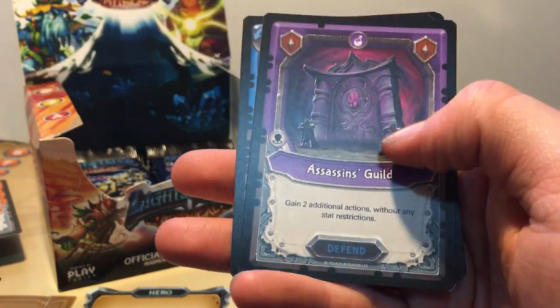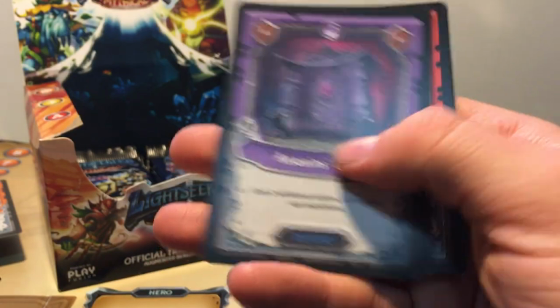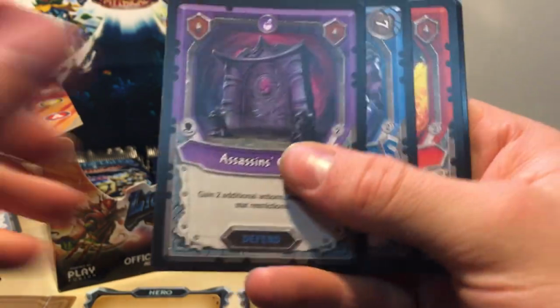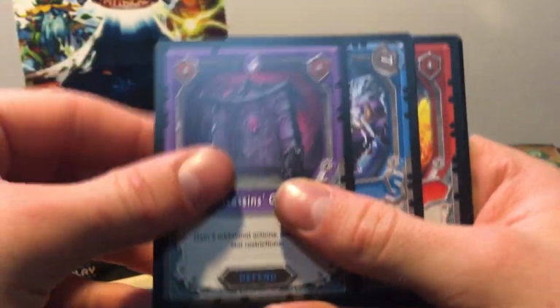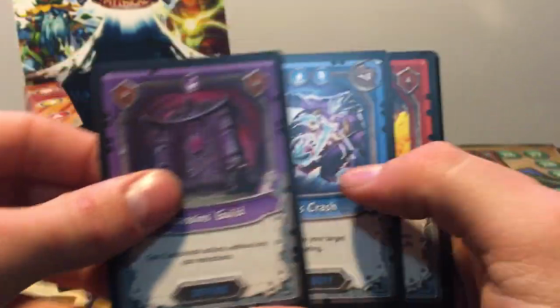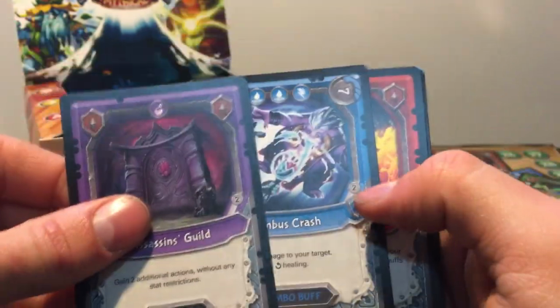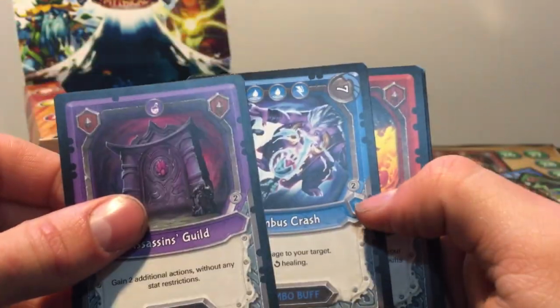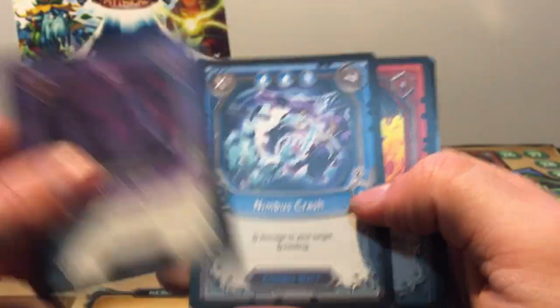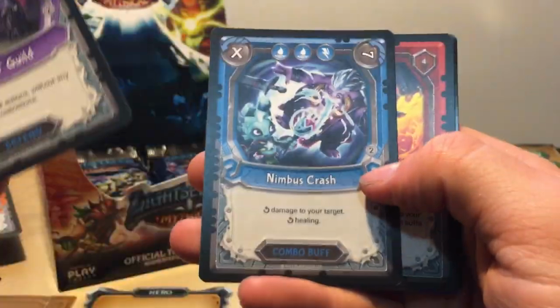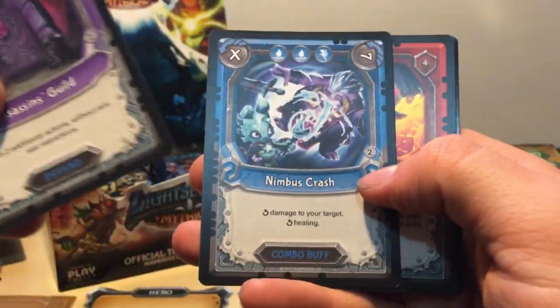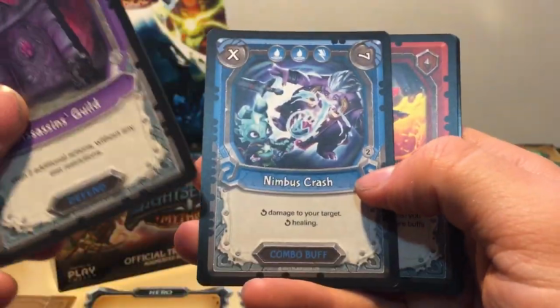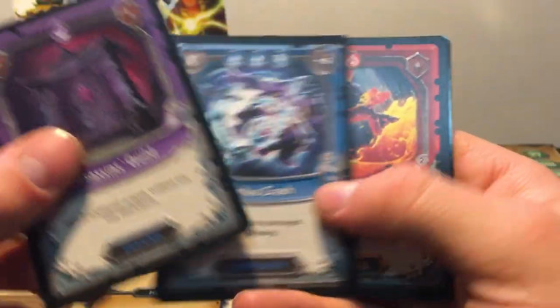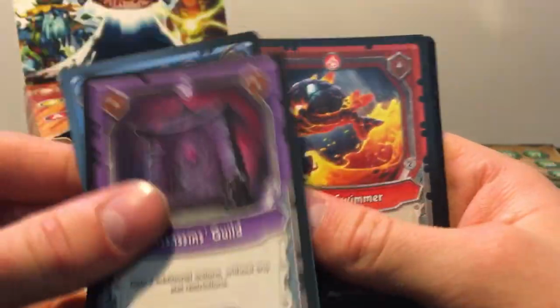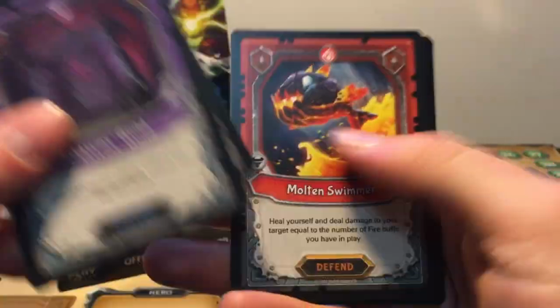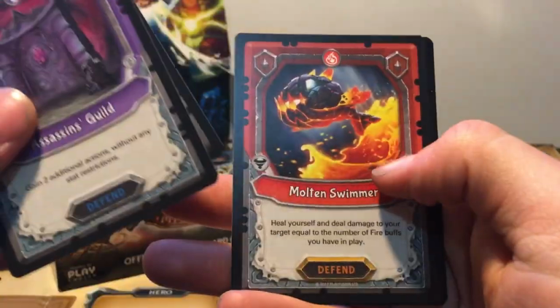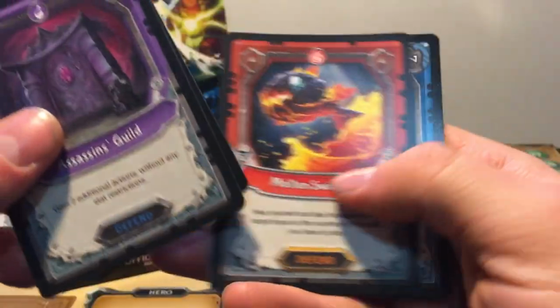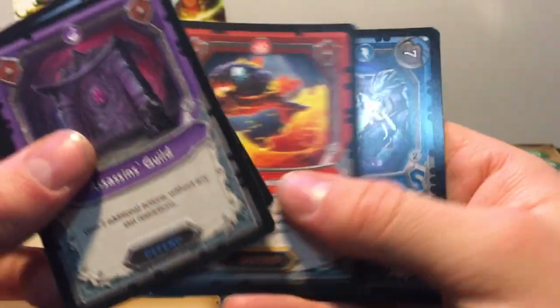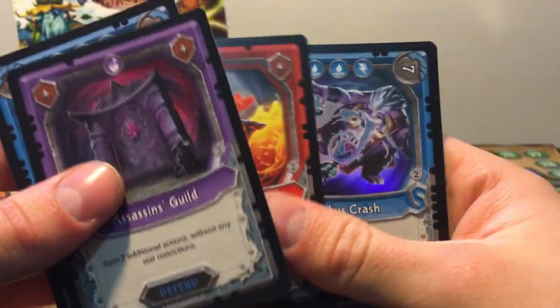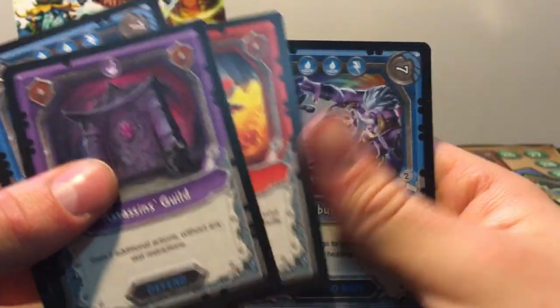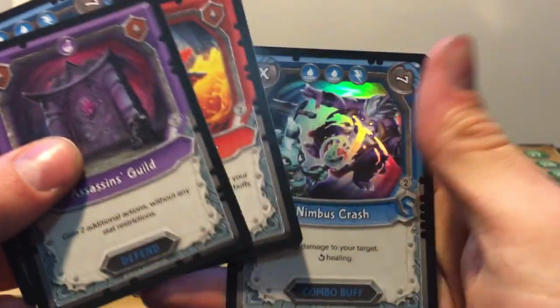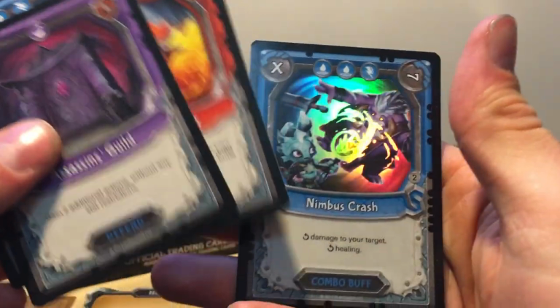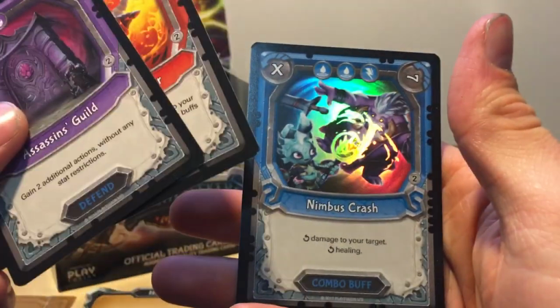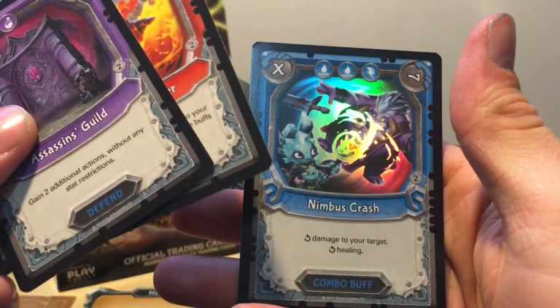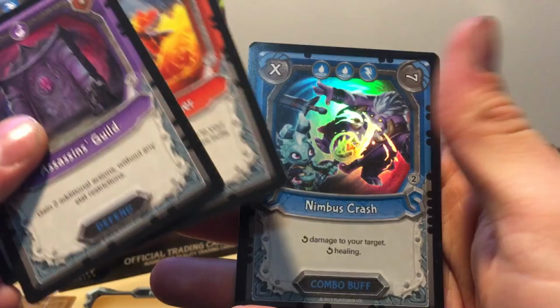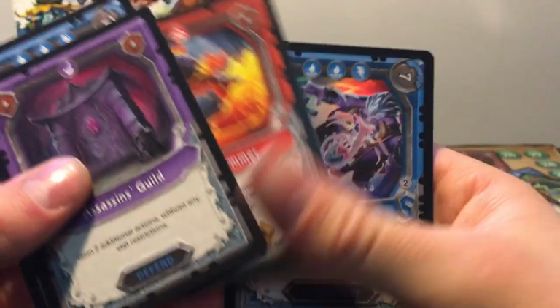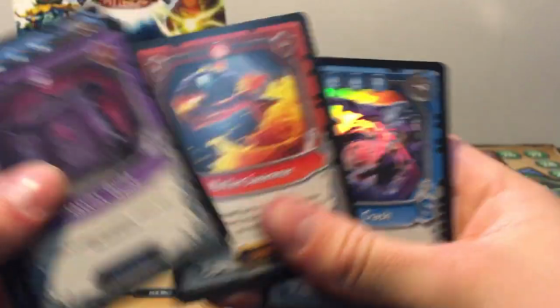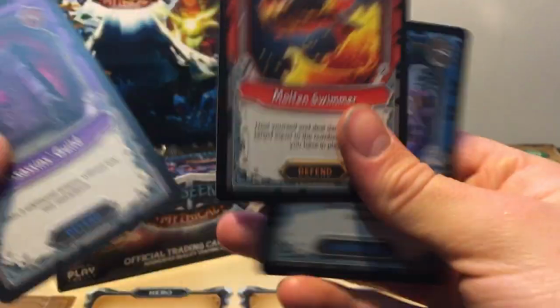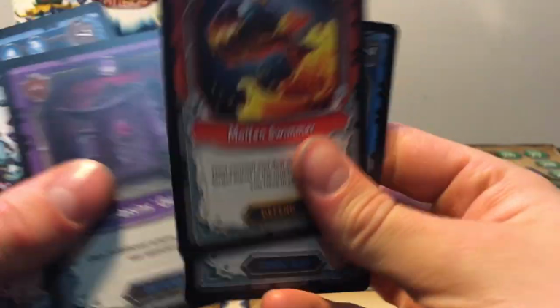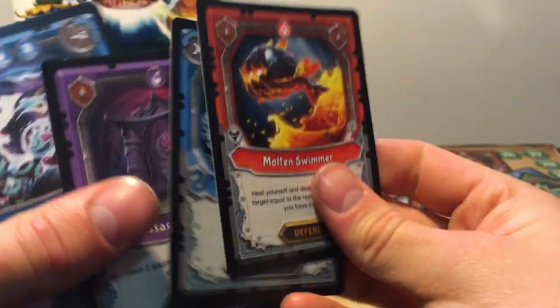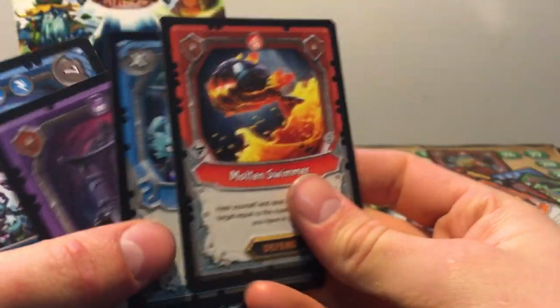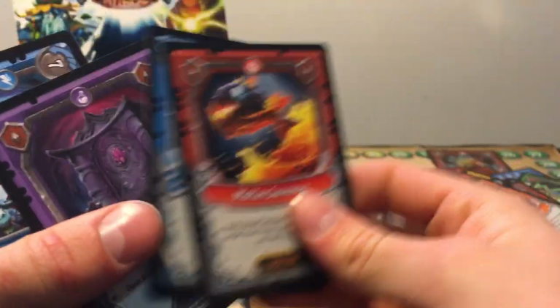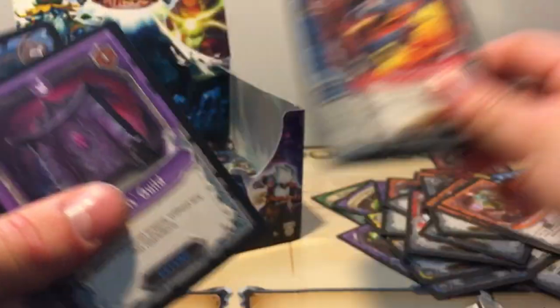So we got Assassin's Guild, Nimbus Crash, Molotan Swimmer, and a Foil Nimbus Crash. Not bad.